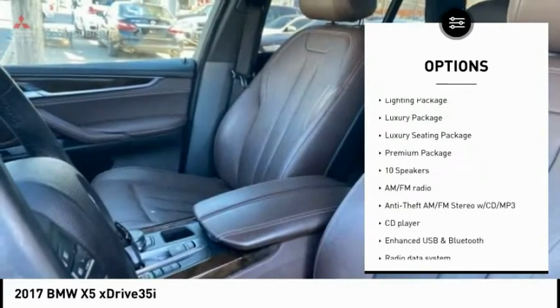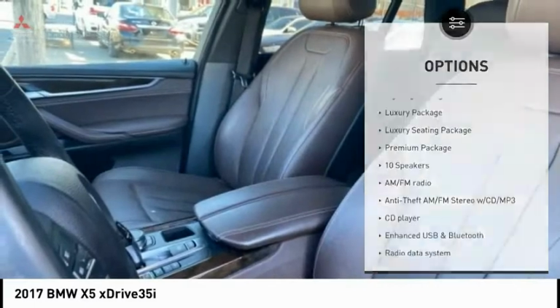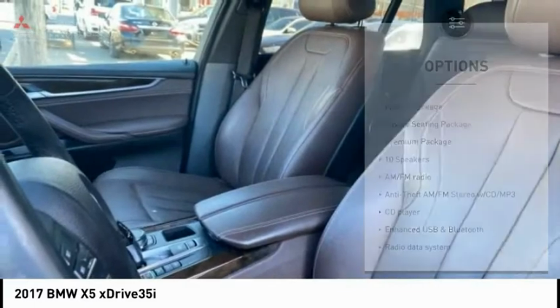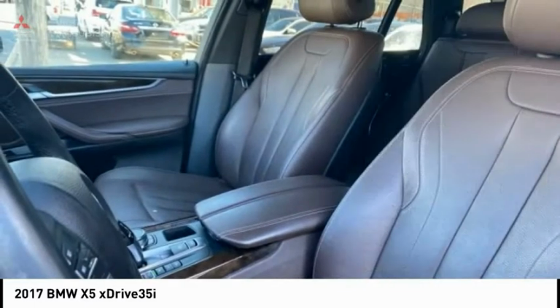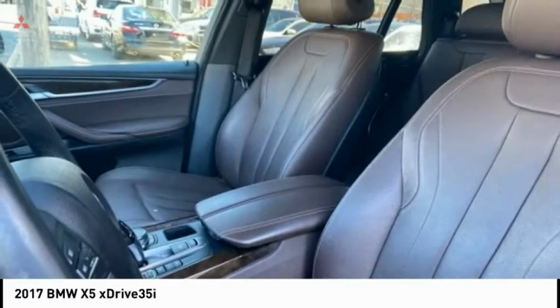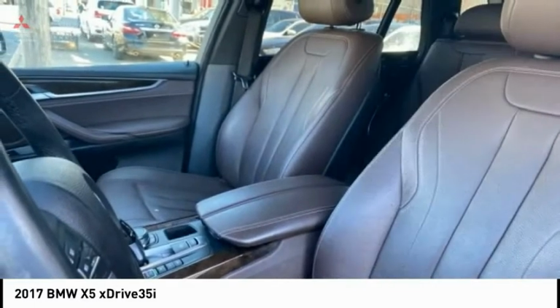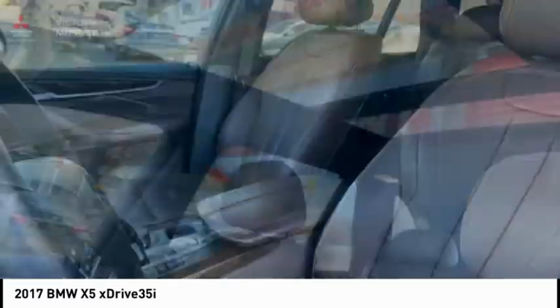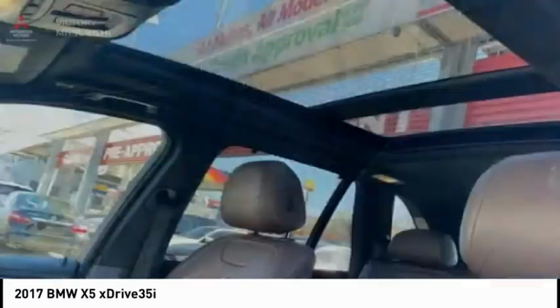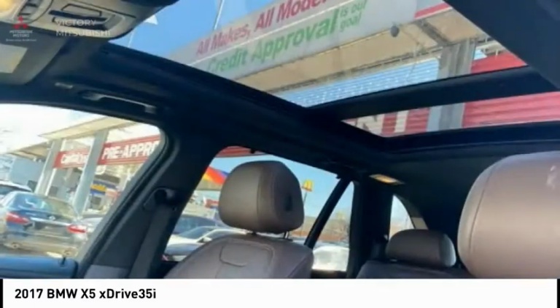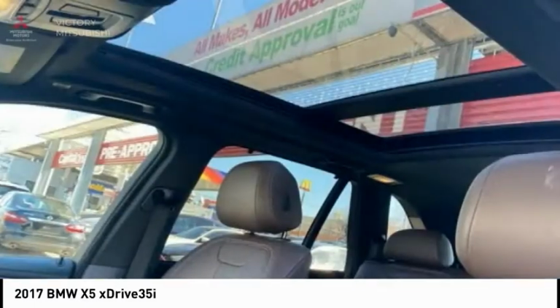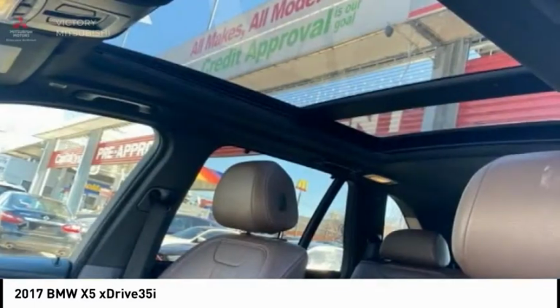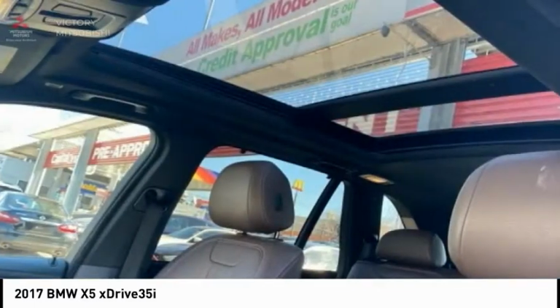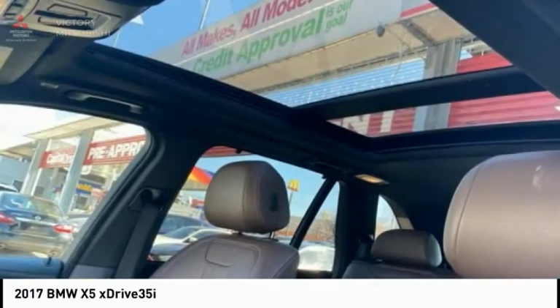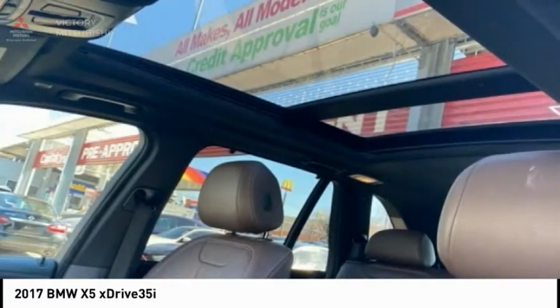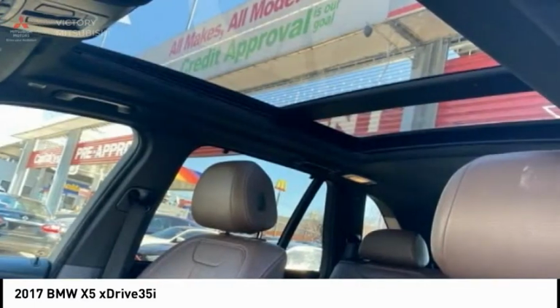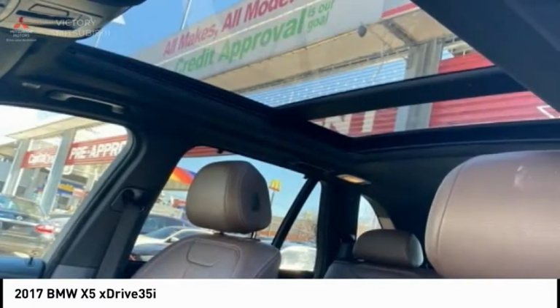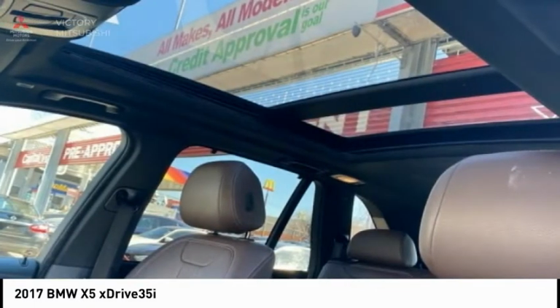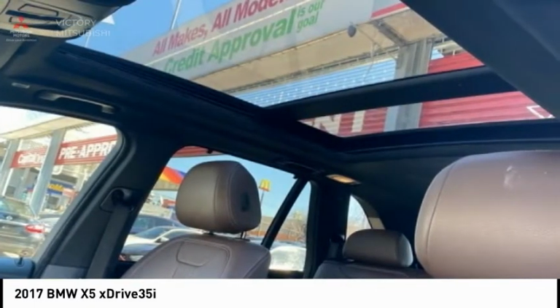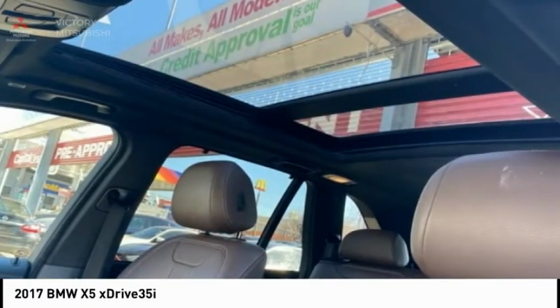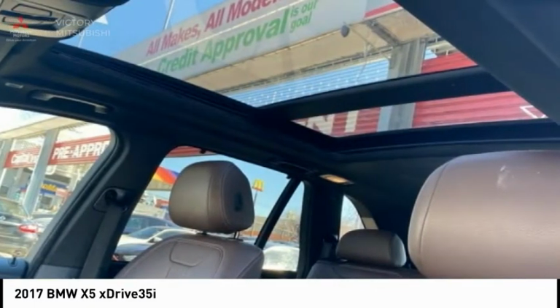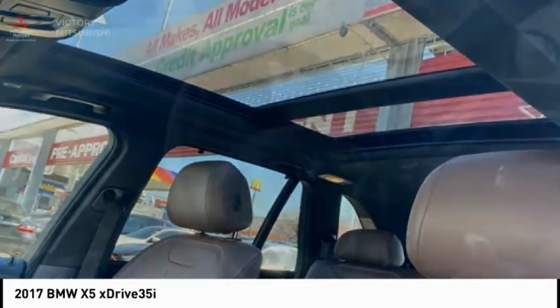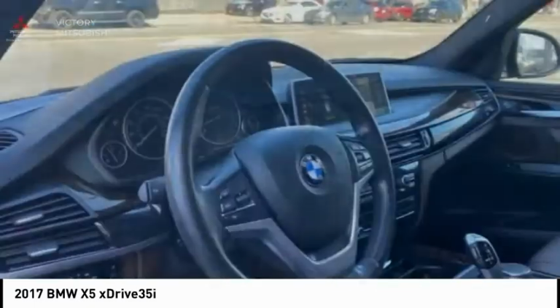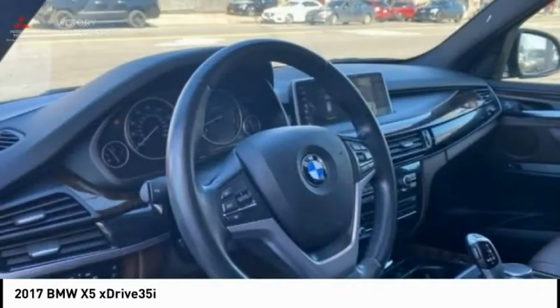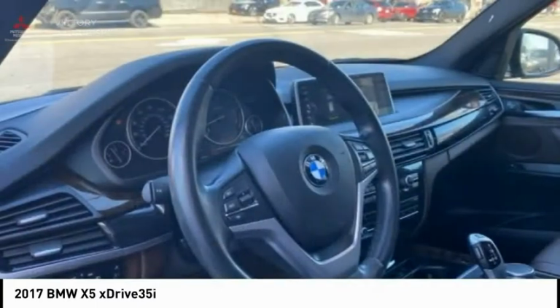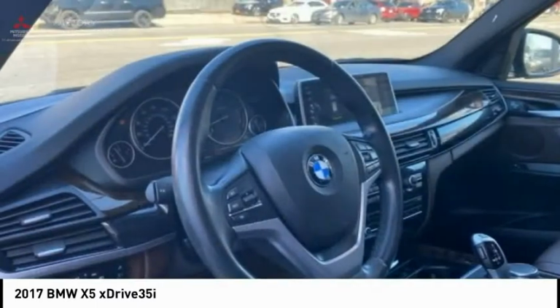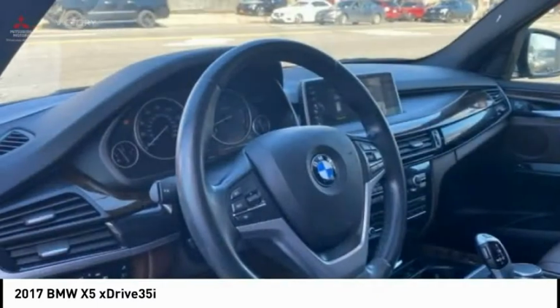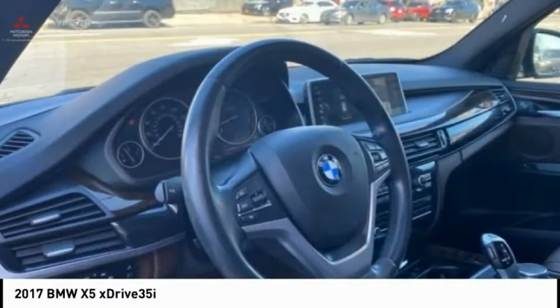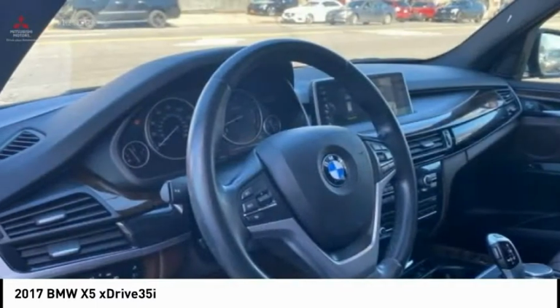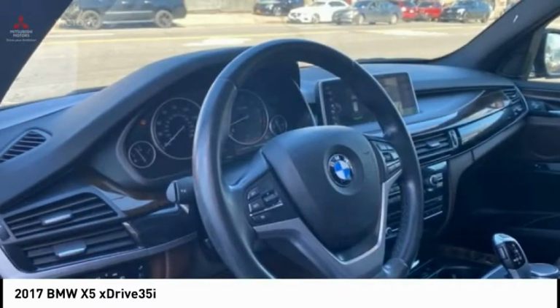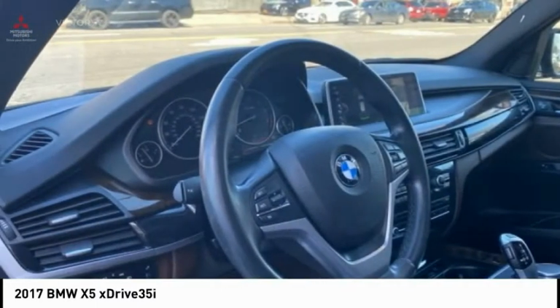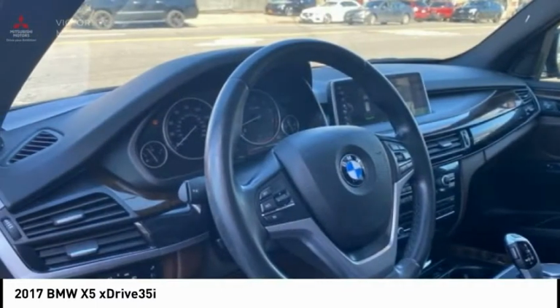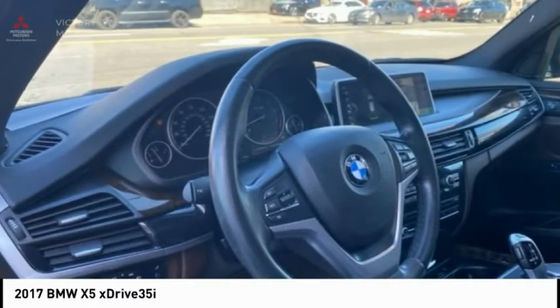Speed control, four-wheel disc brakes, power moonroof, rear window defroster. Come take a test drive today.